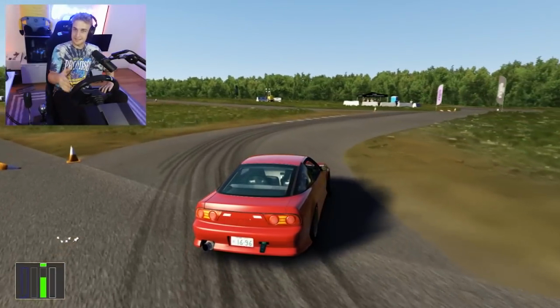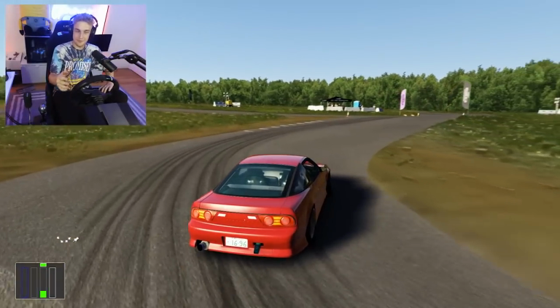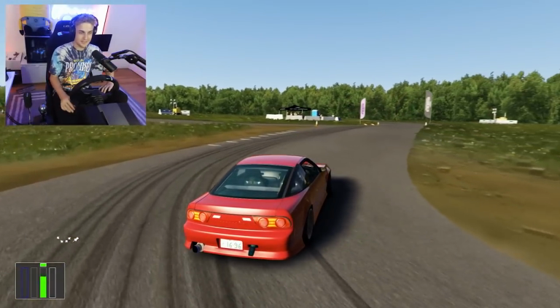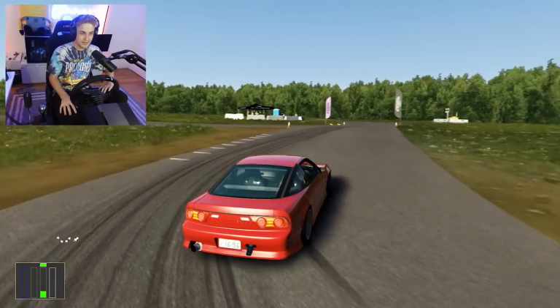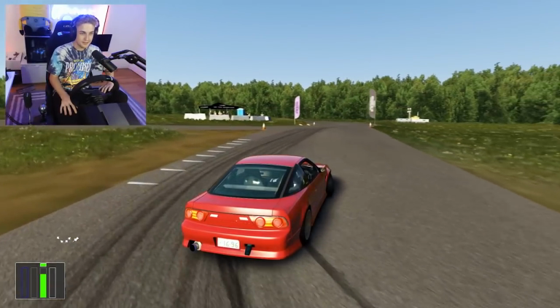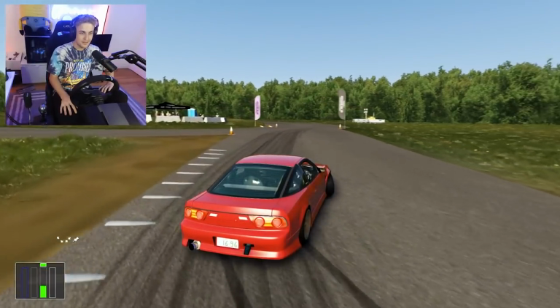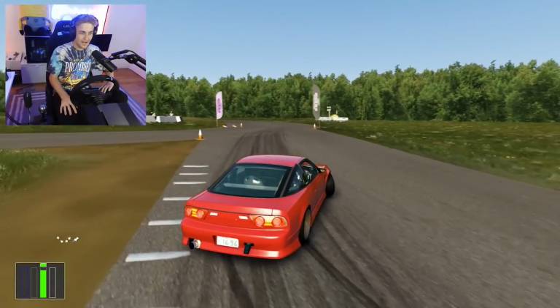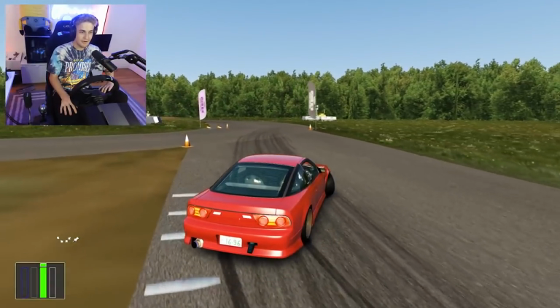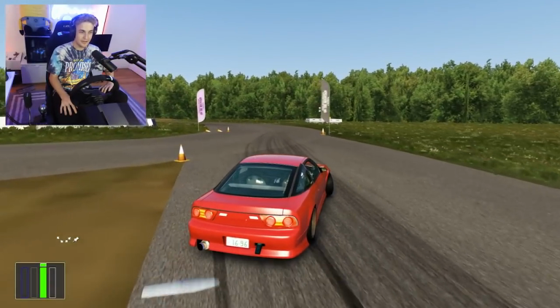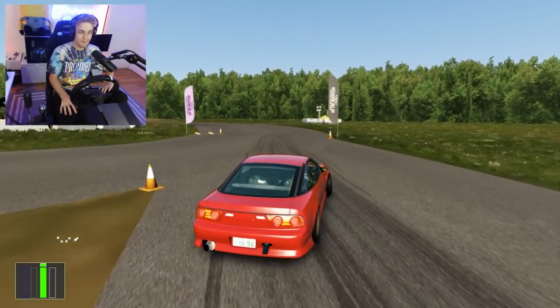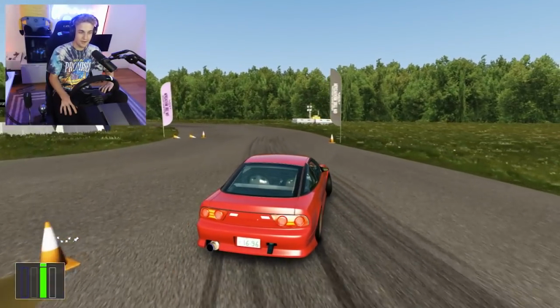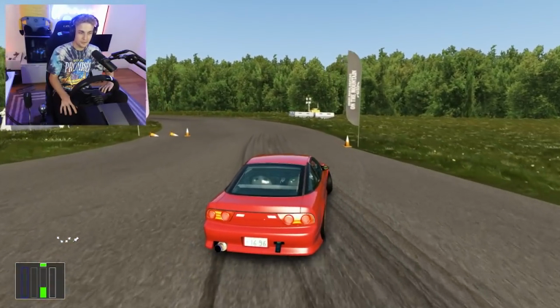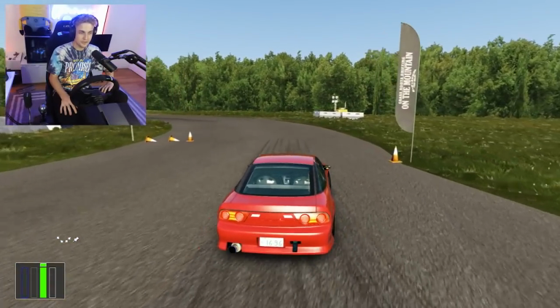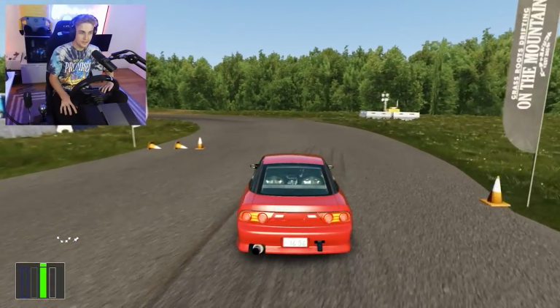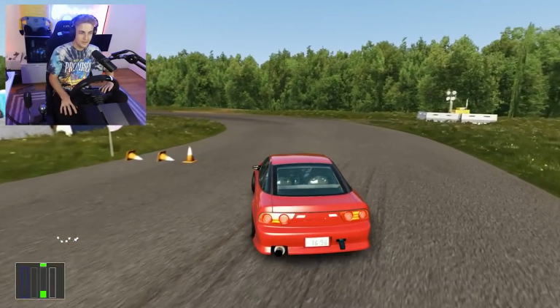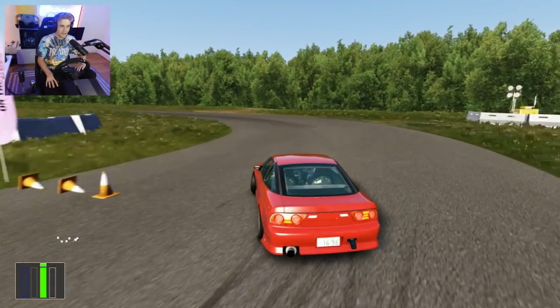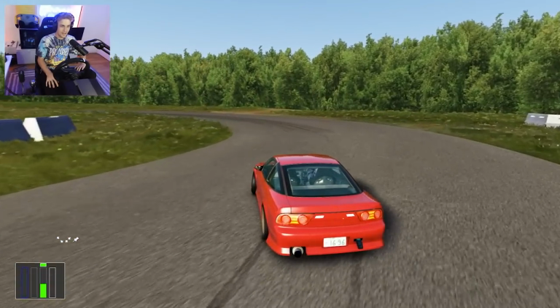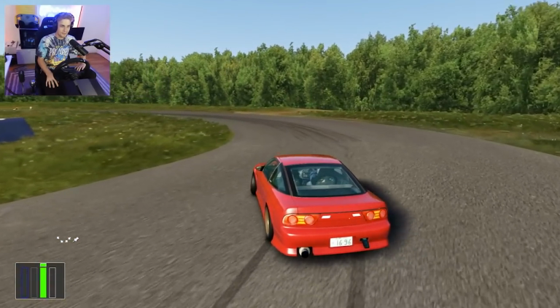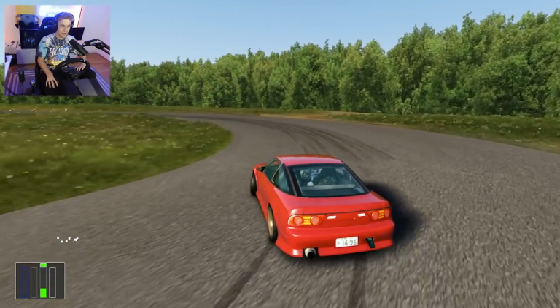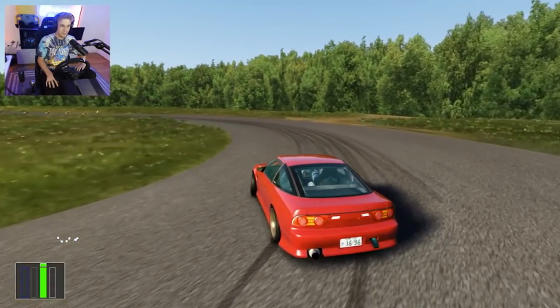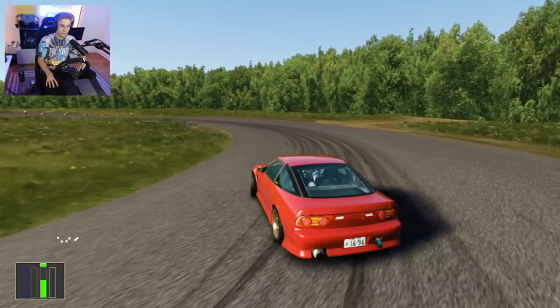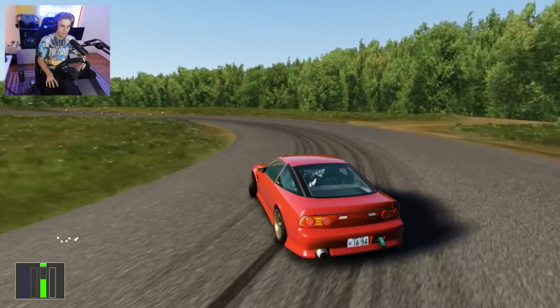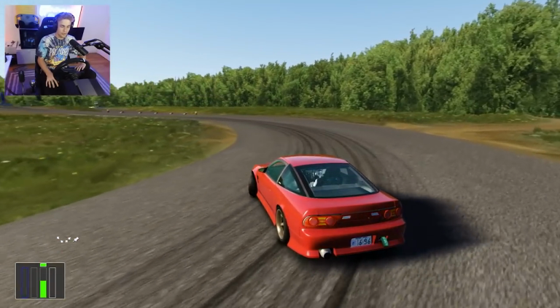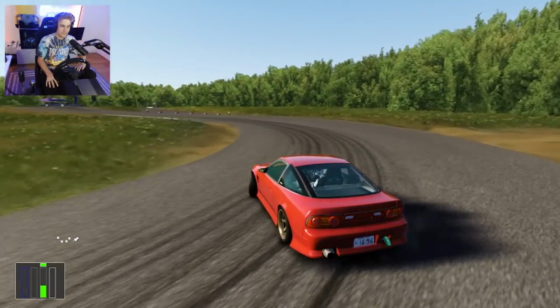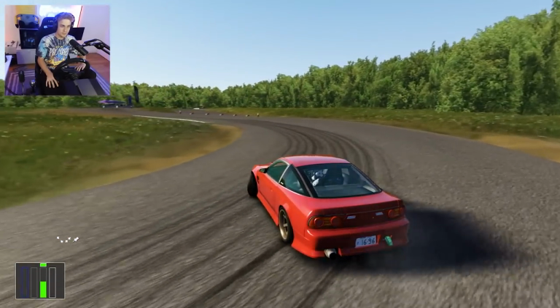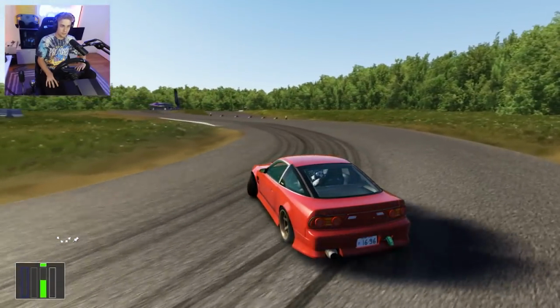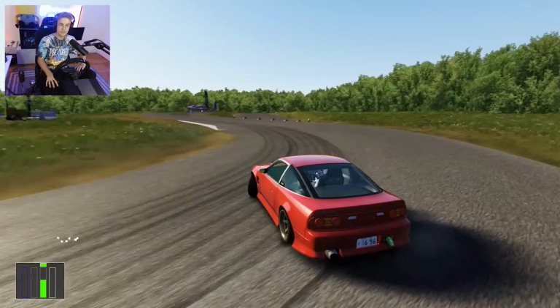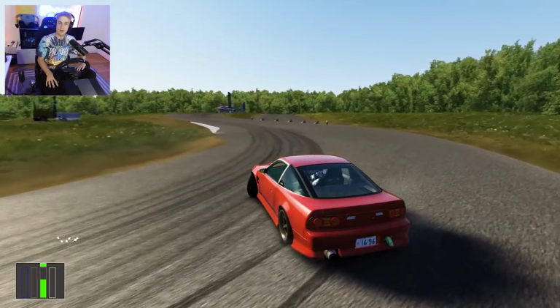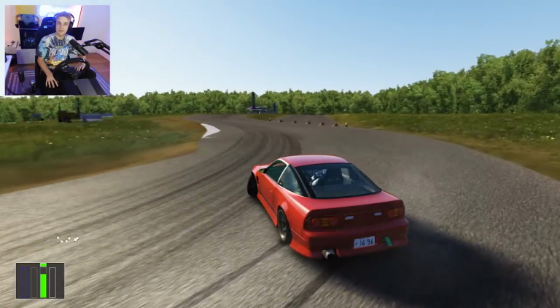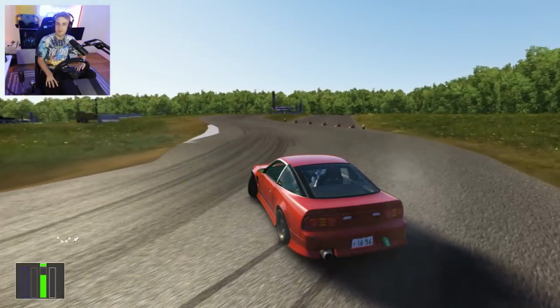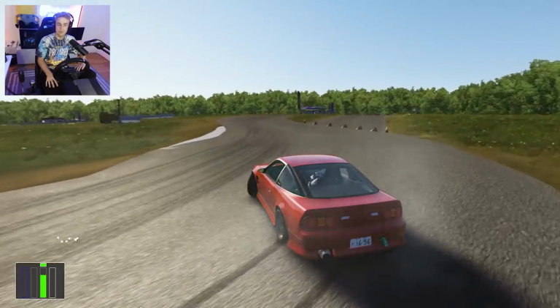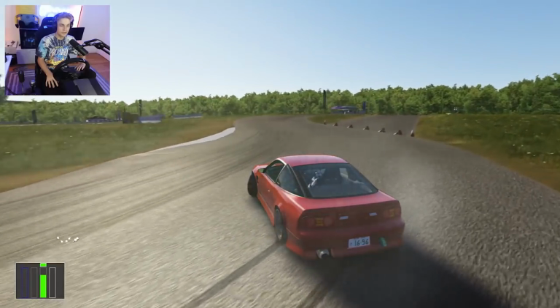This thing was expensive. I've already gotten my money's worth. I may not be able to afford my mortgage this month, but it was 110% worth it.